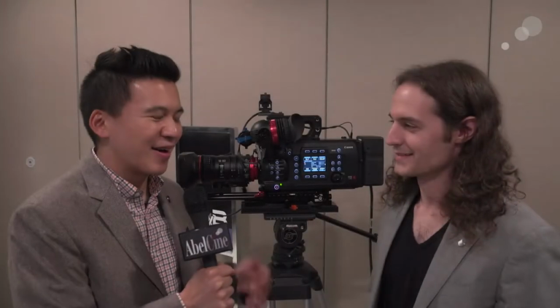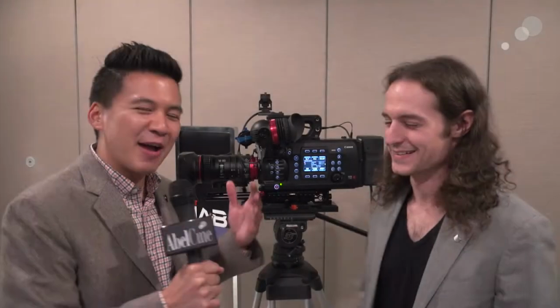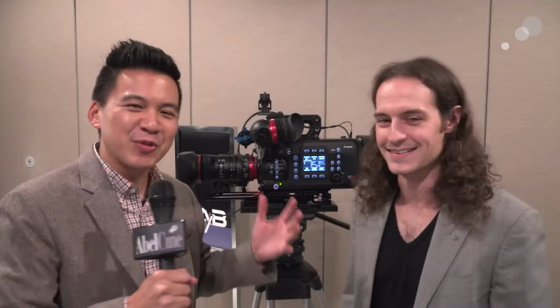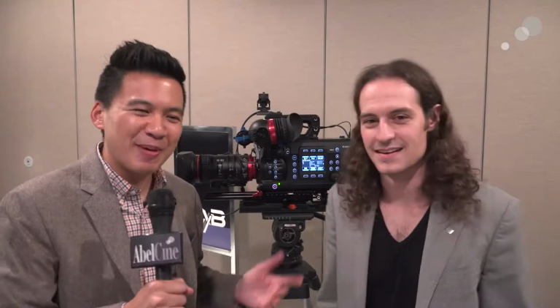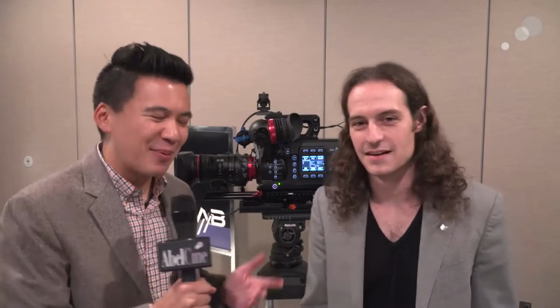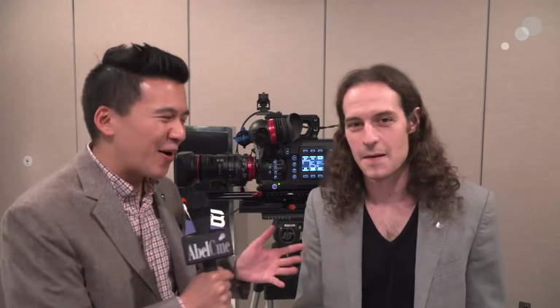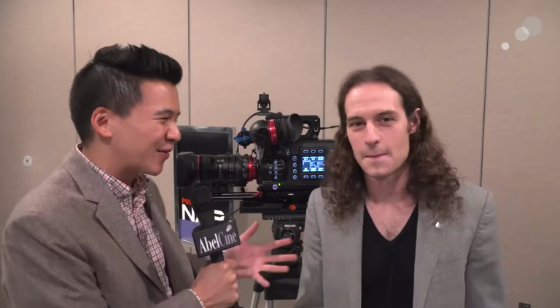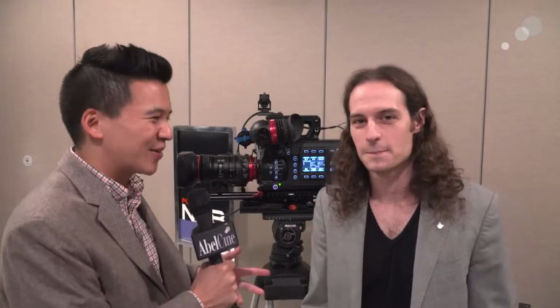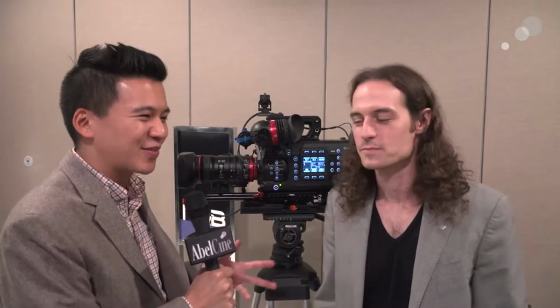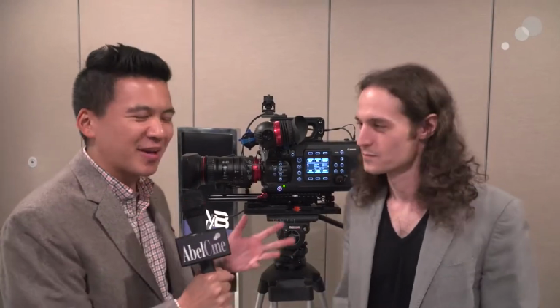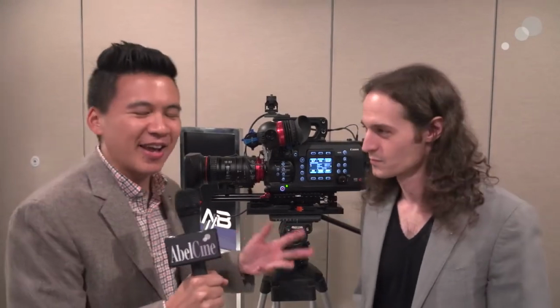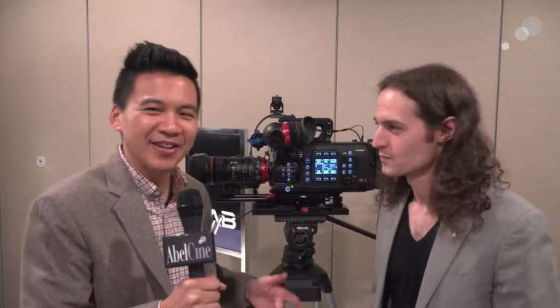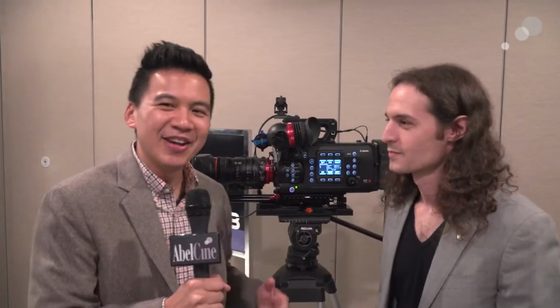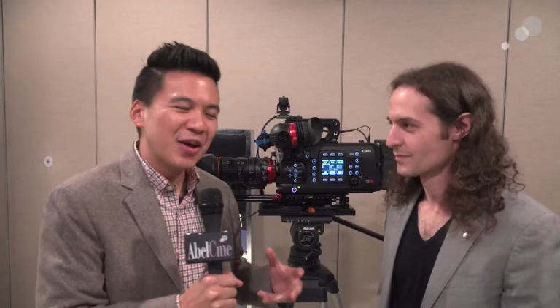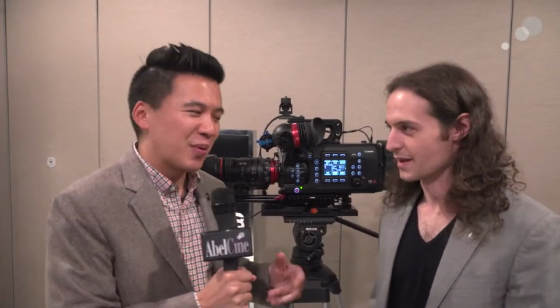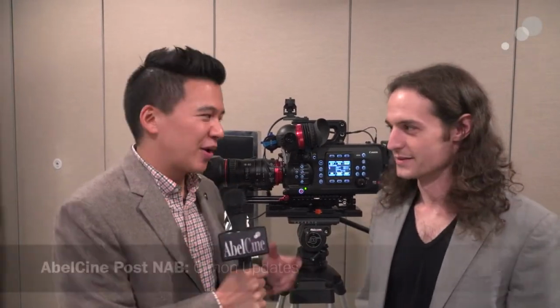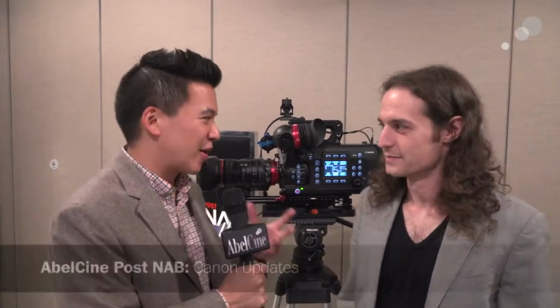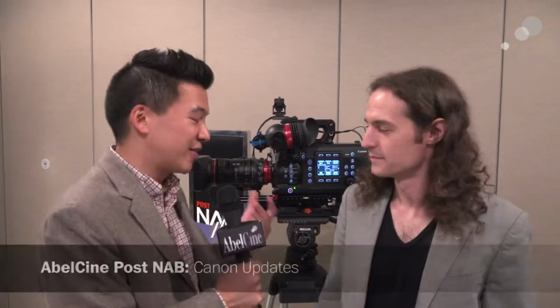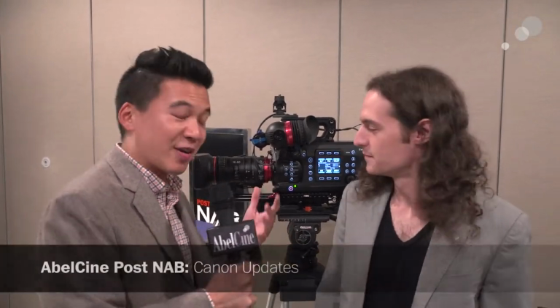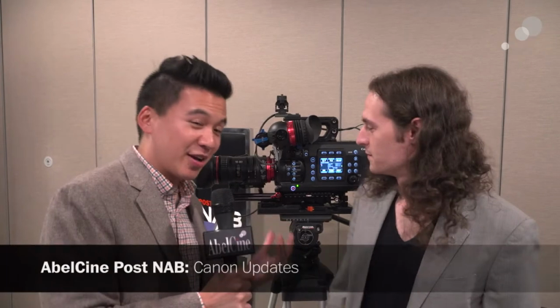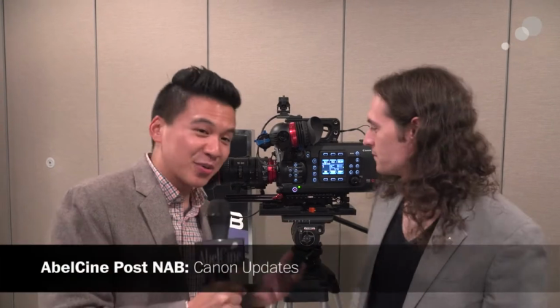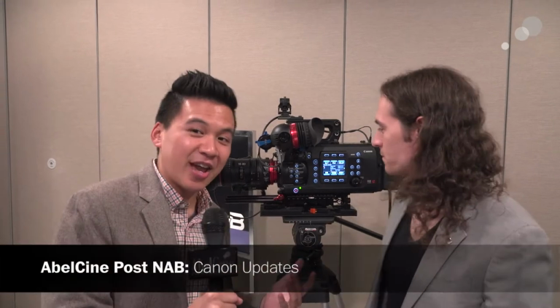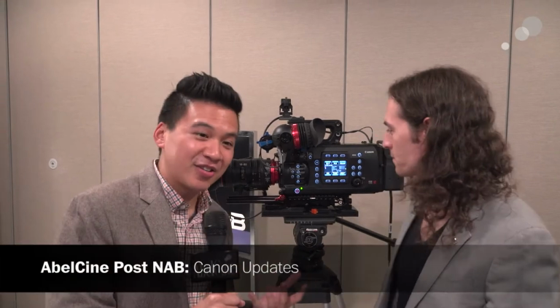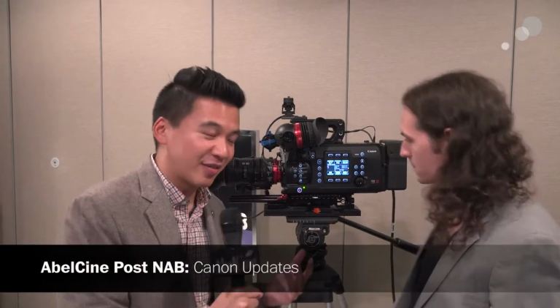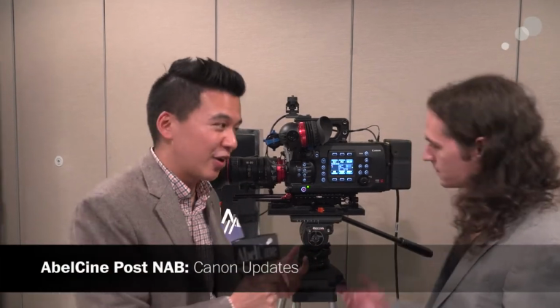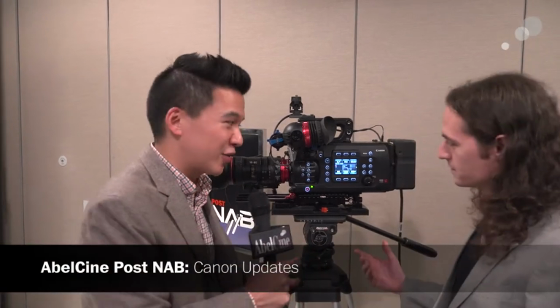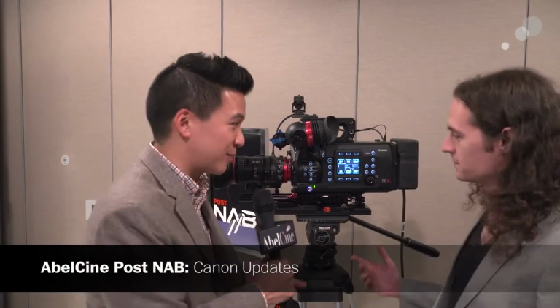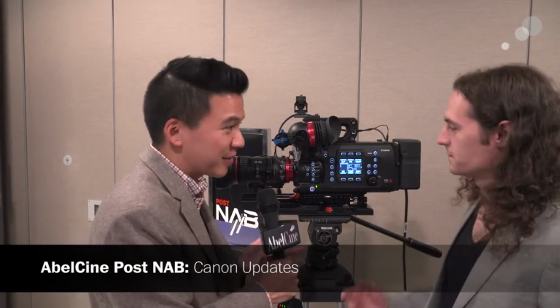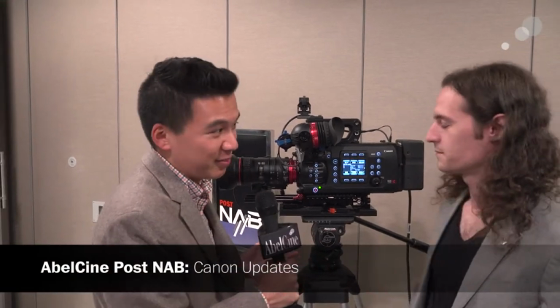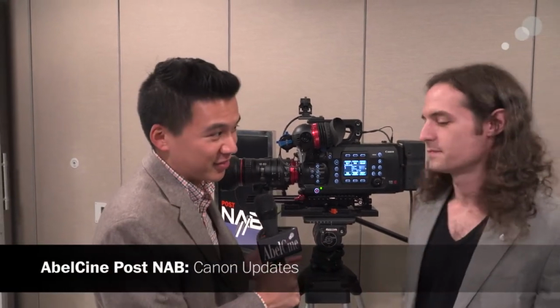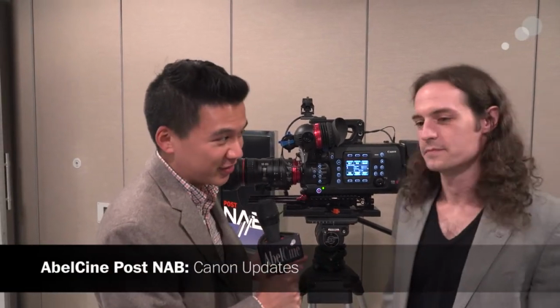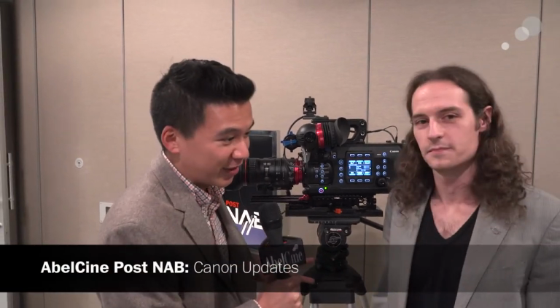I'm joined by Paul from Canon. We are standing right next to a Canon C700, so it's probably a good place to start.